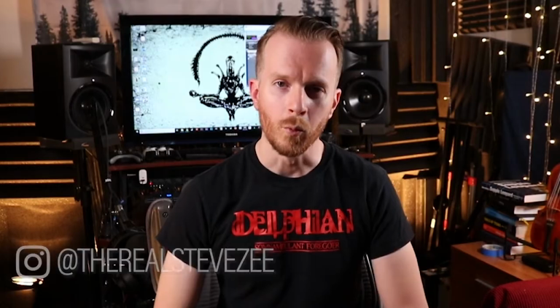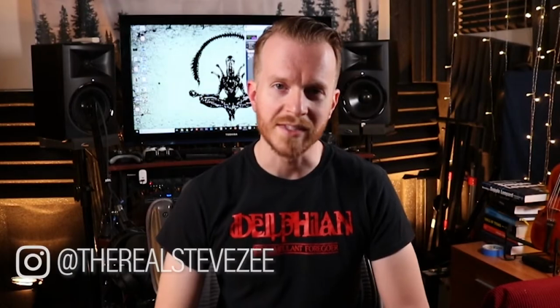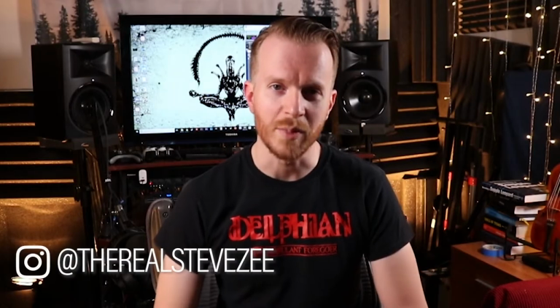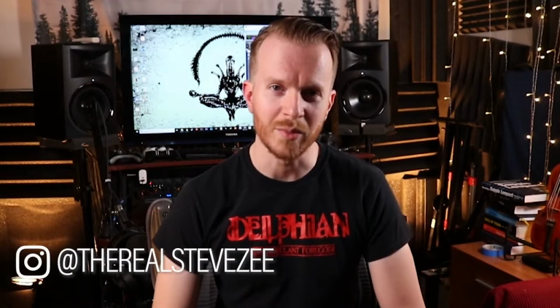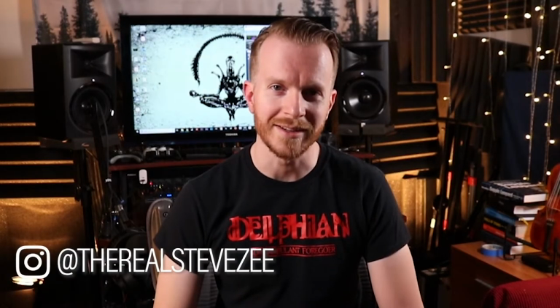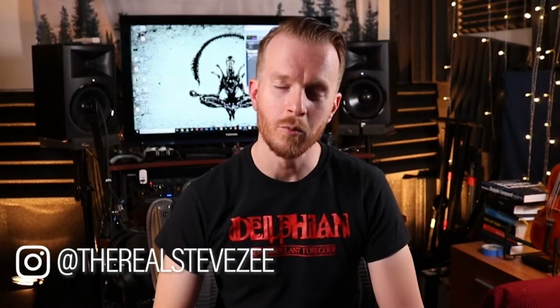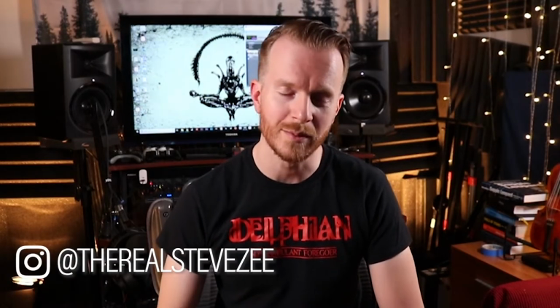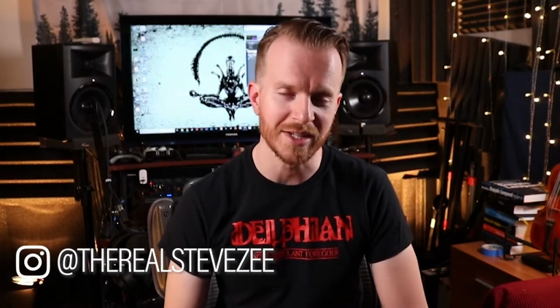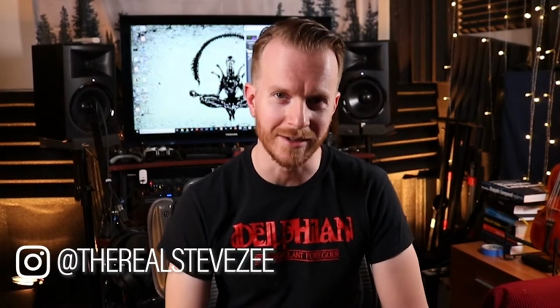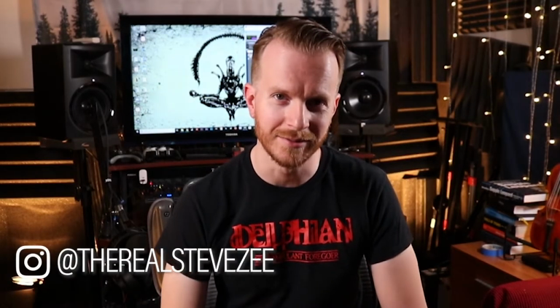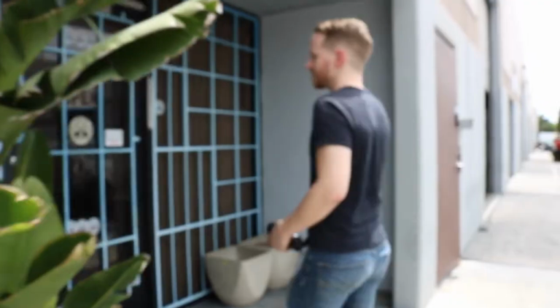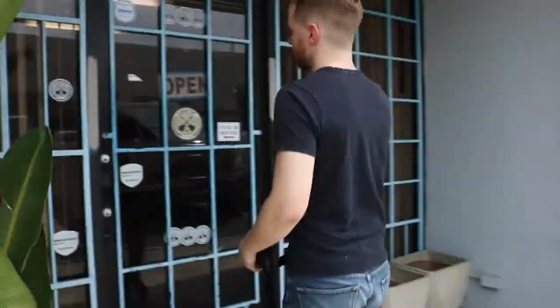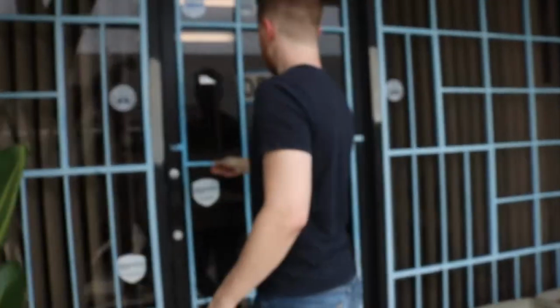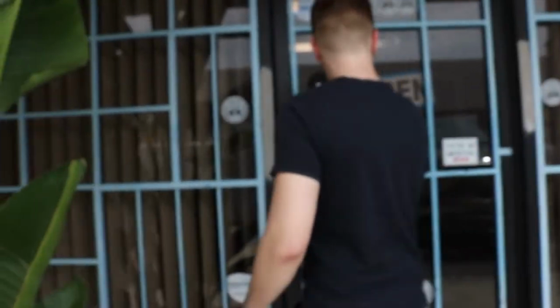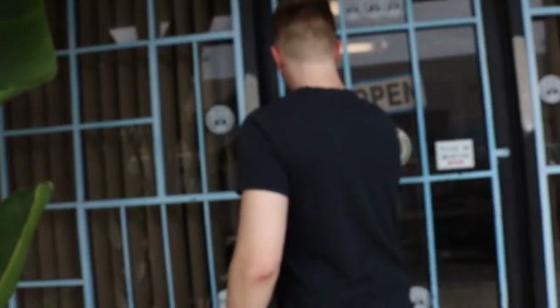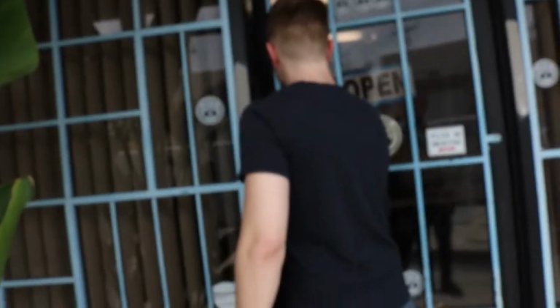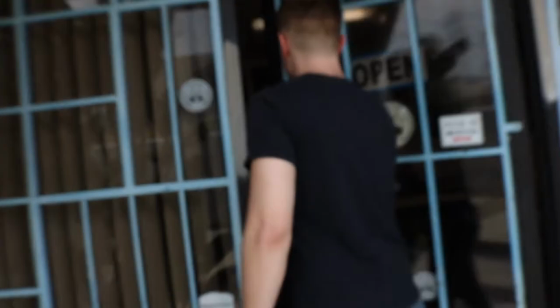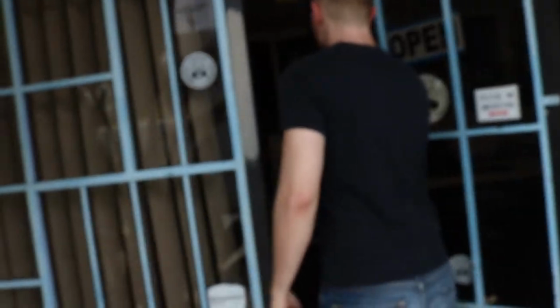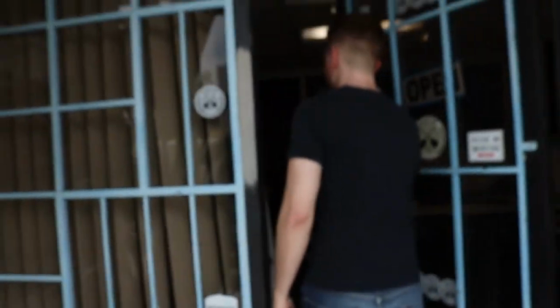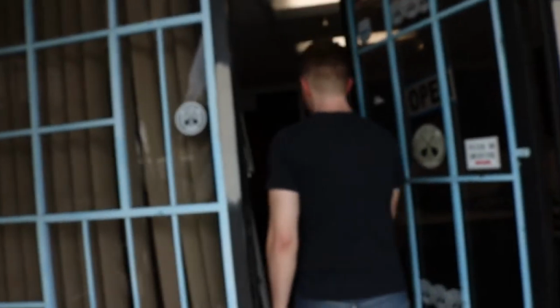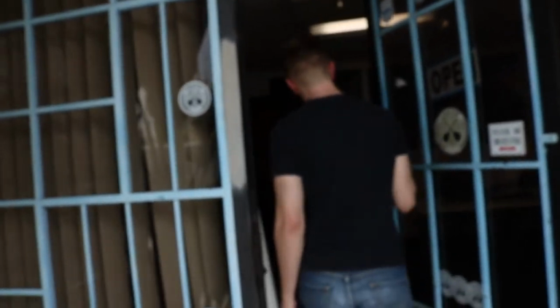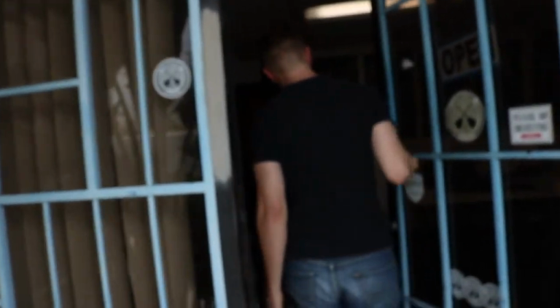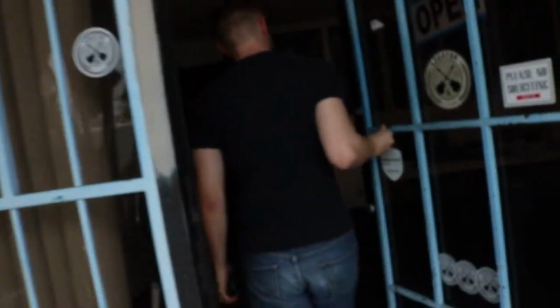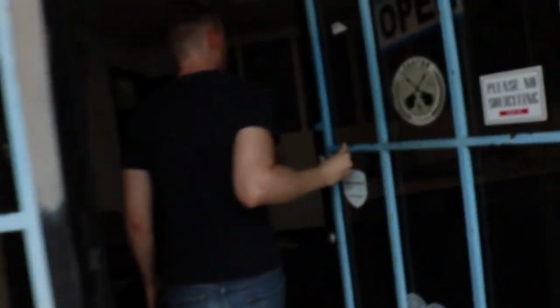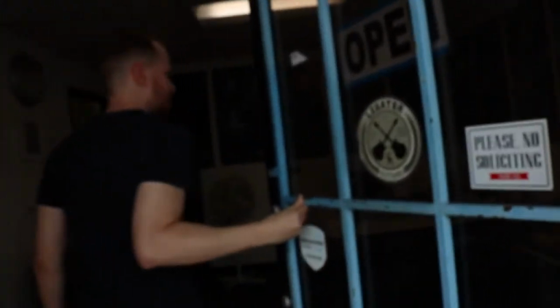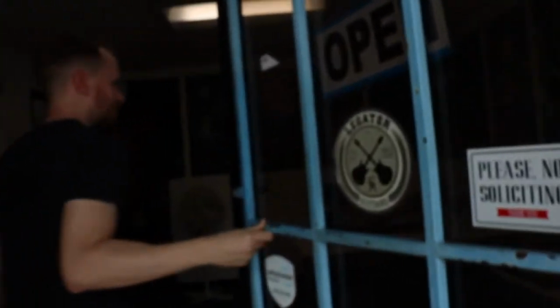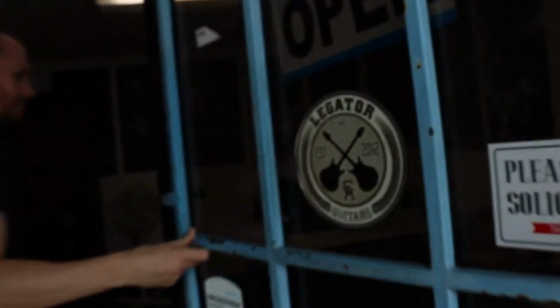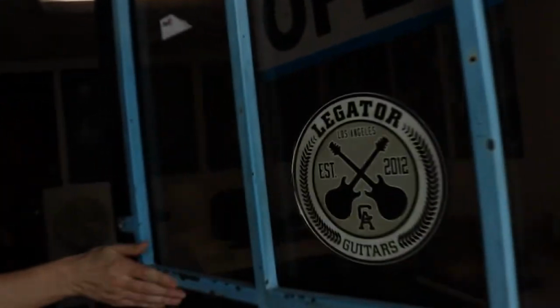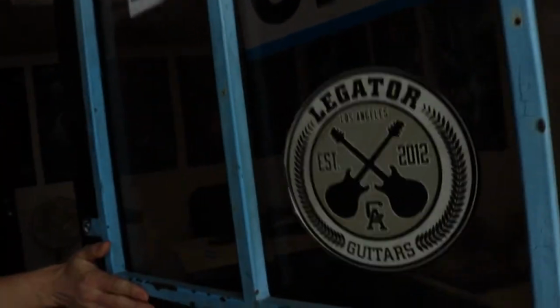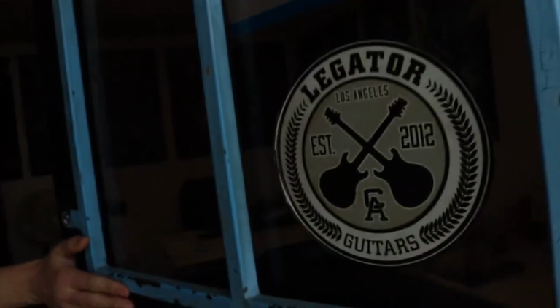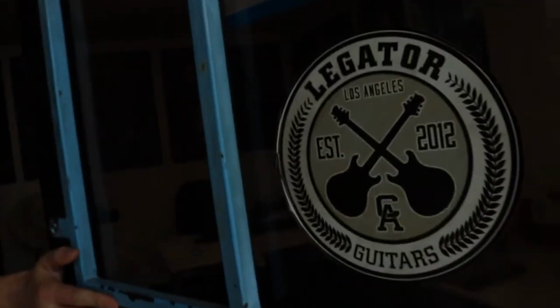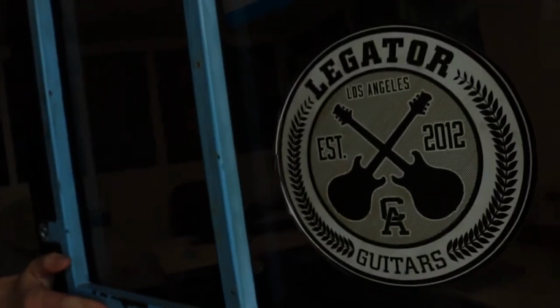What is up, everybody? Welcome to my channel. So I went over to Lay Gator Guitars the other day with John McLucas. We met with the VP, Ryan.